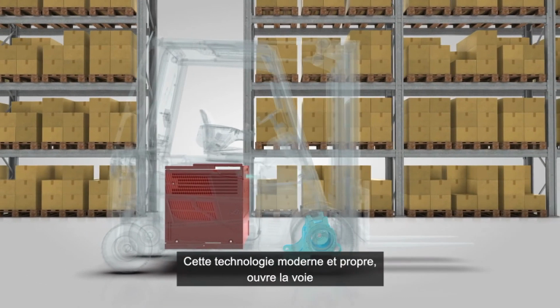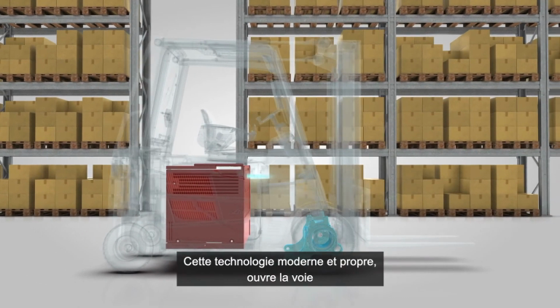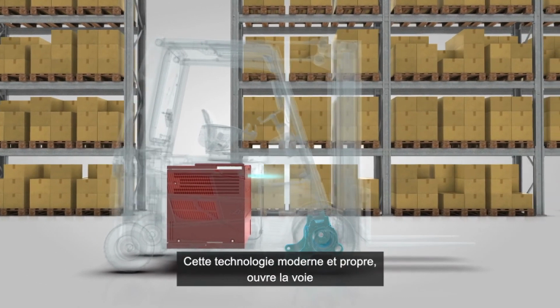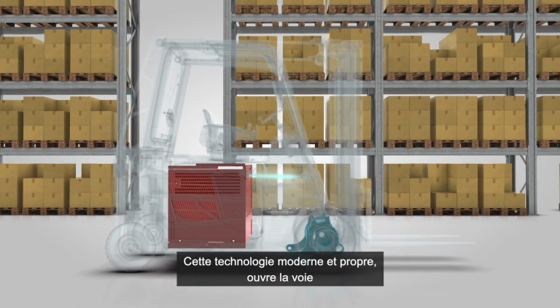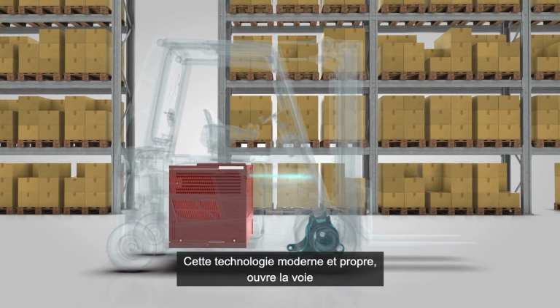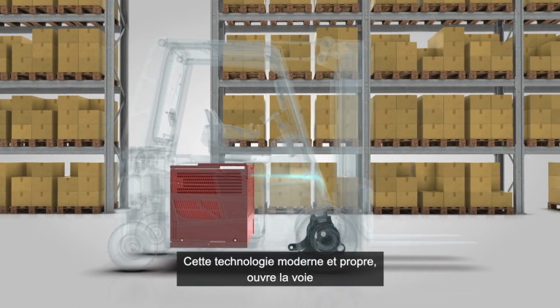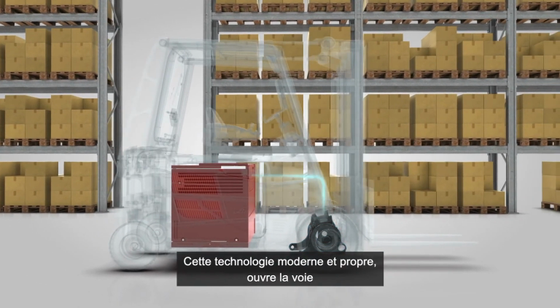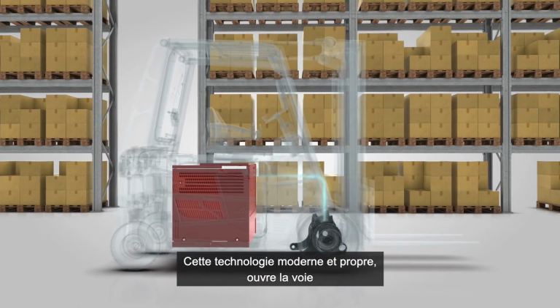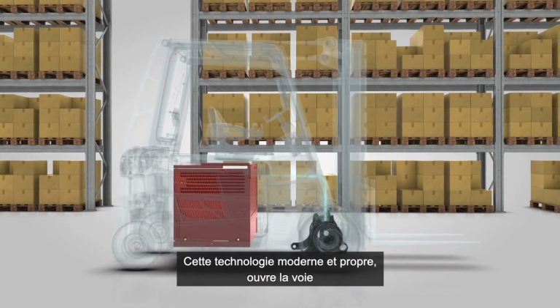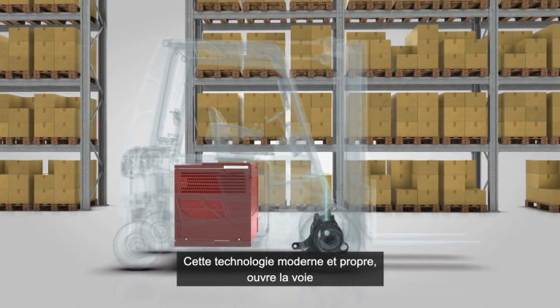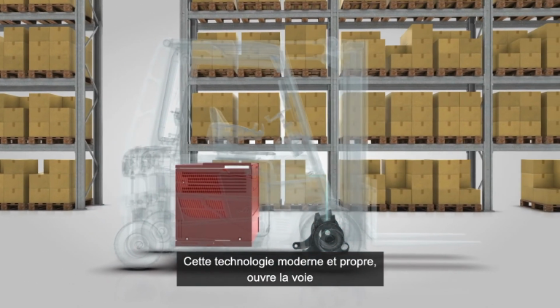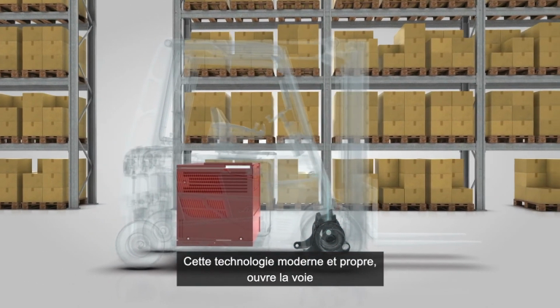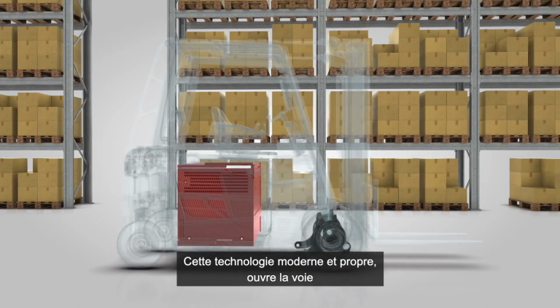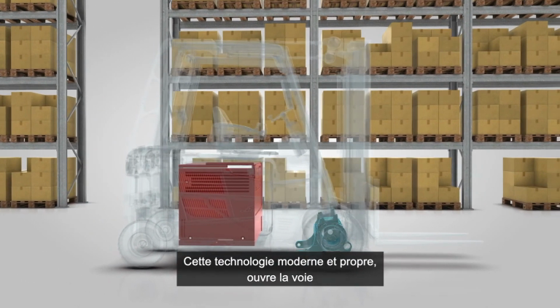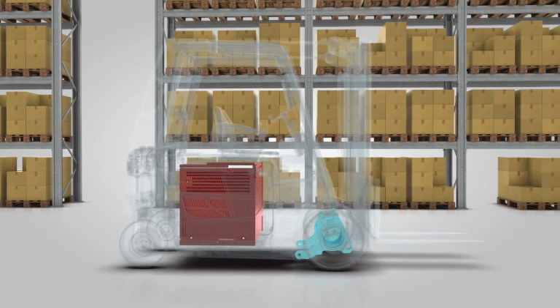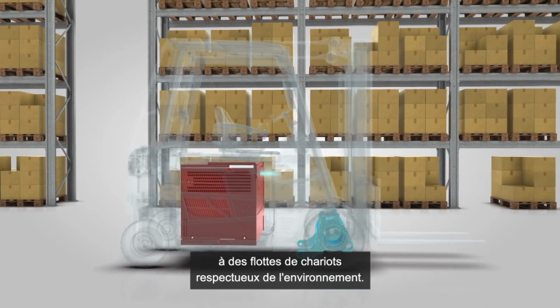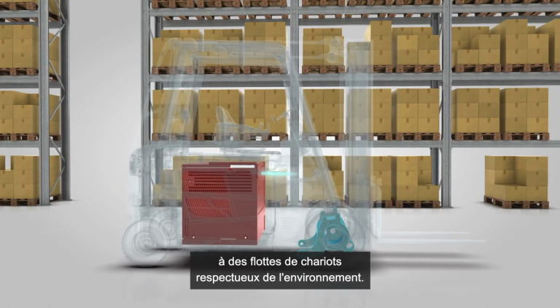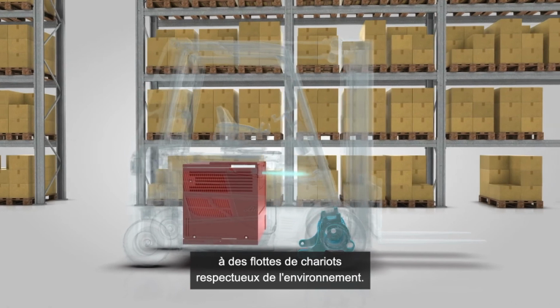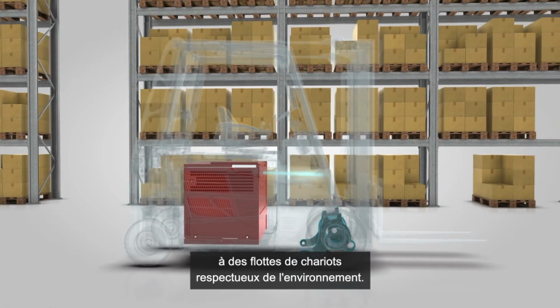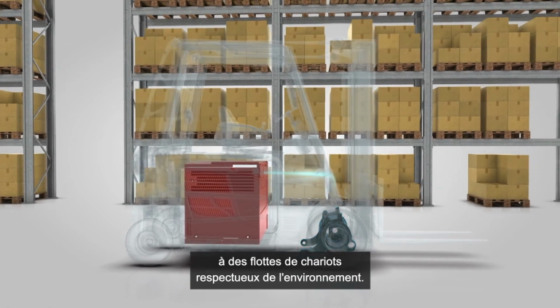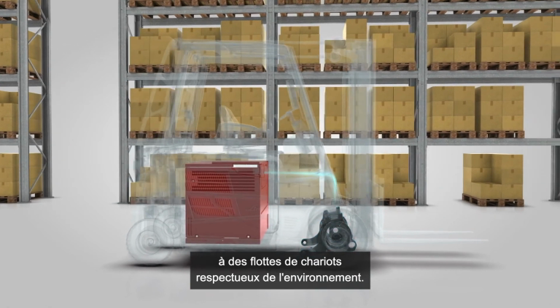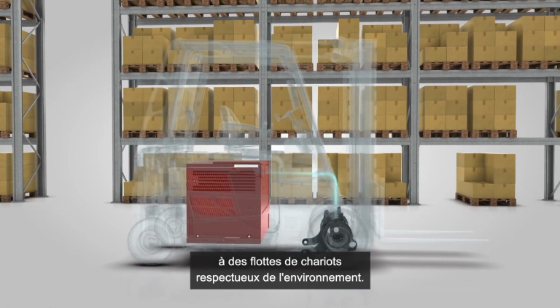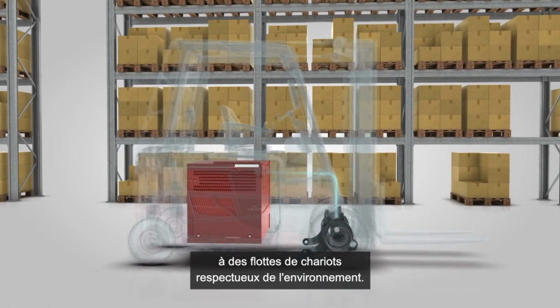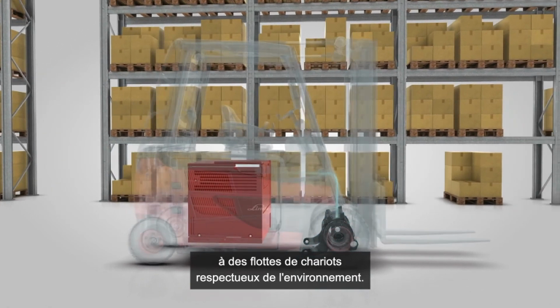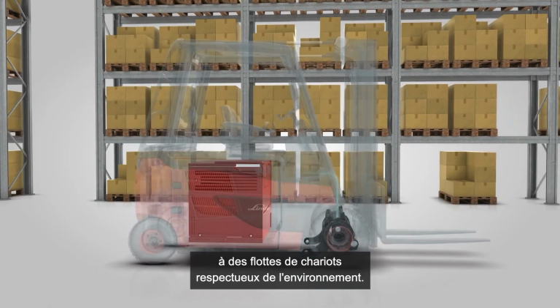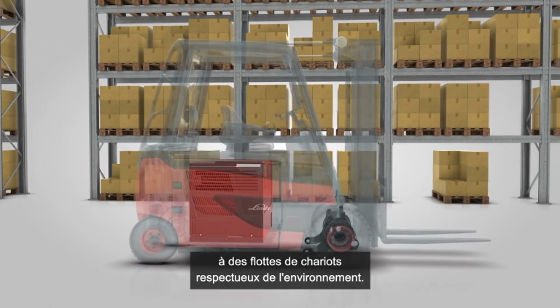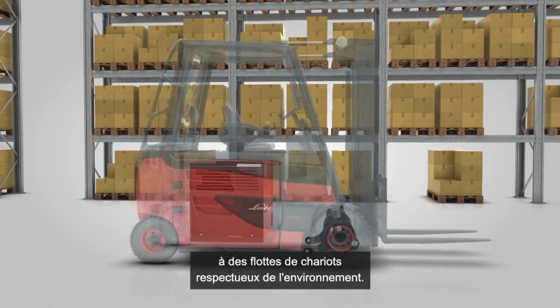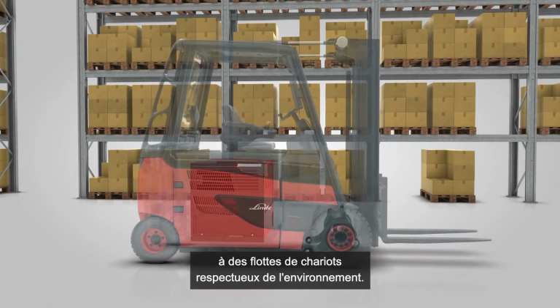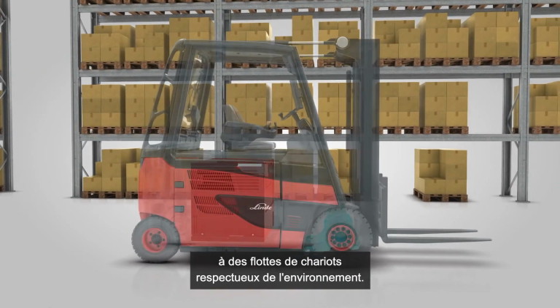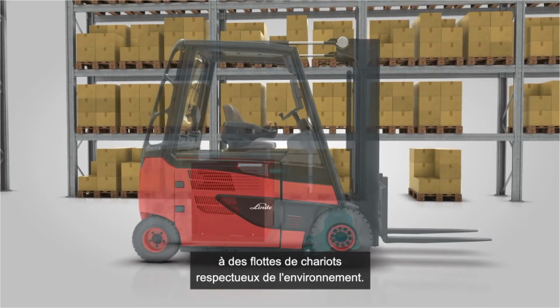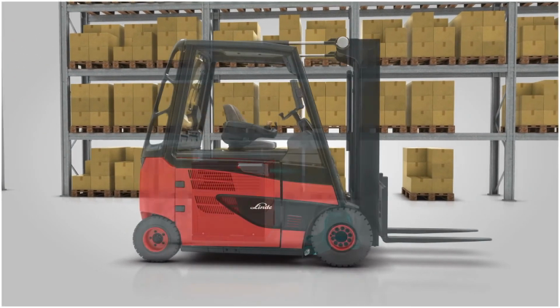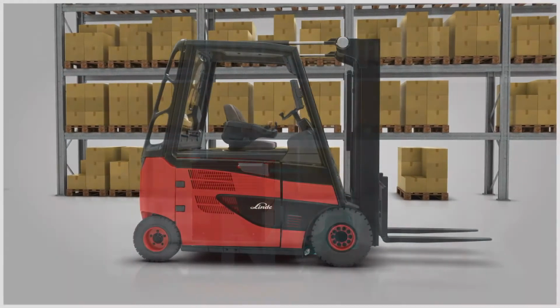With this modern, clean-drive technology, nothing stands in the way of an environmentally friendly fleet of trucks.